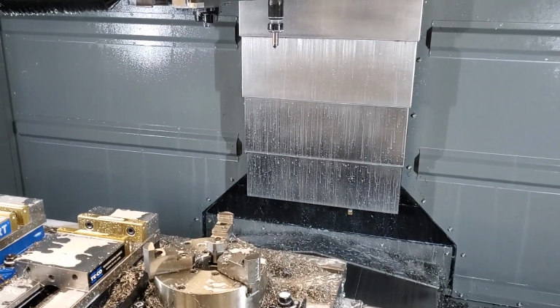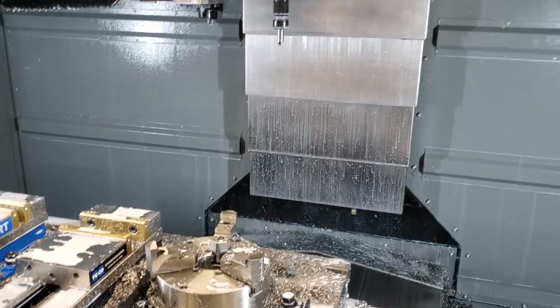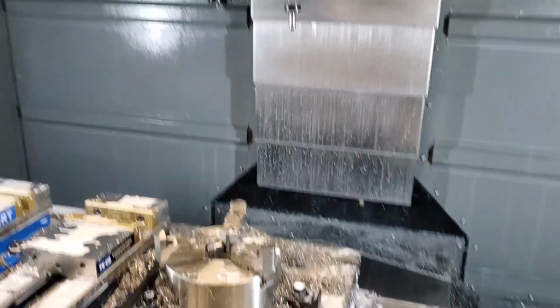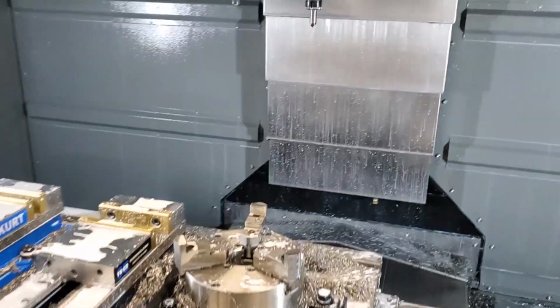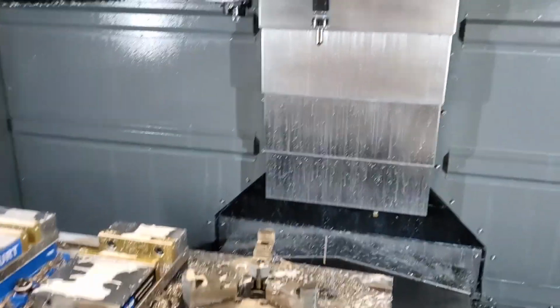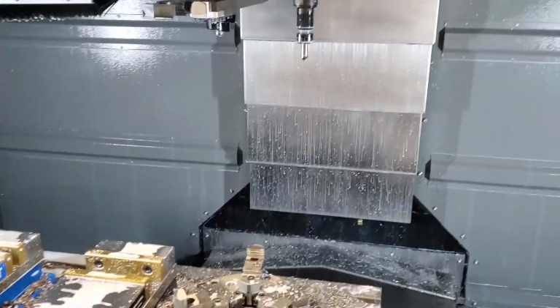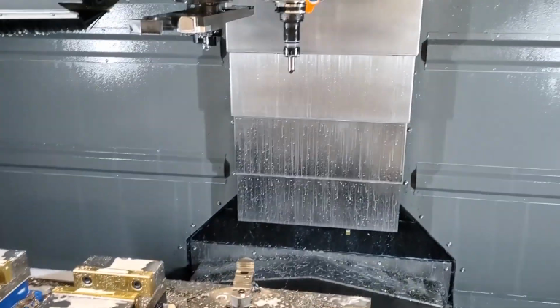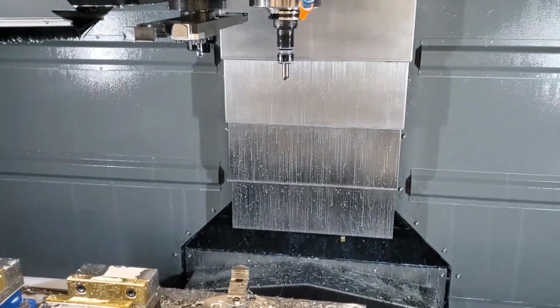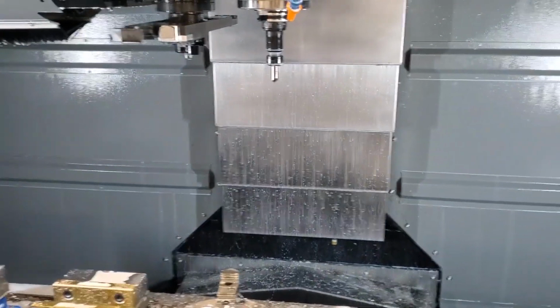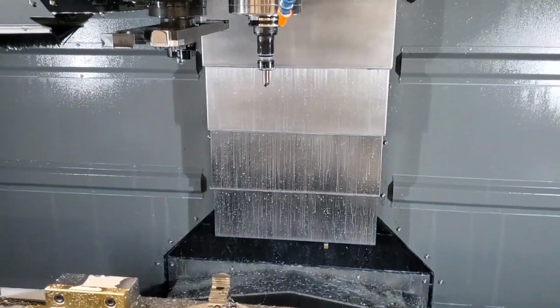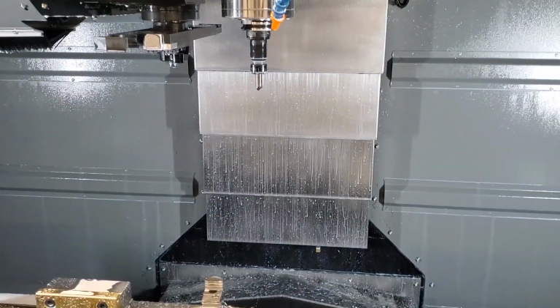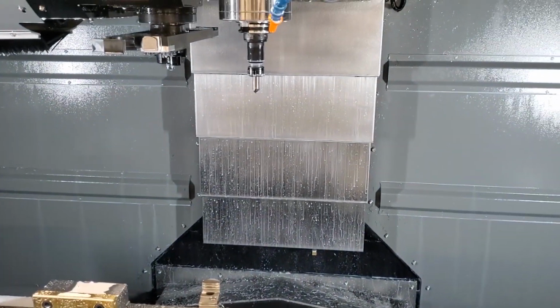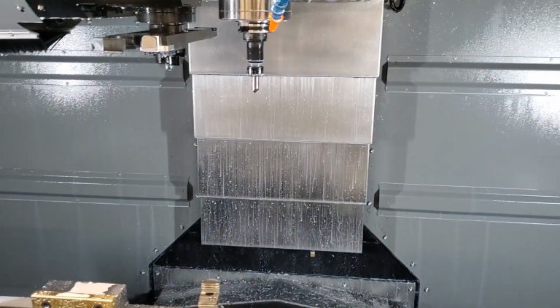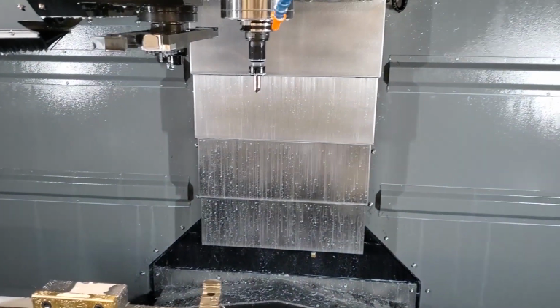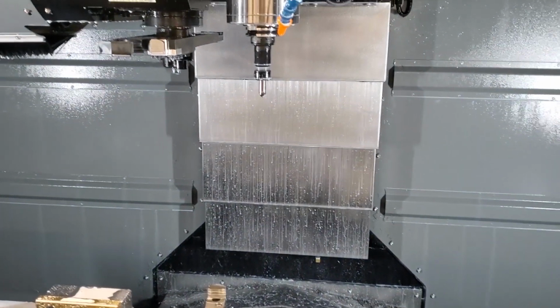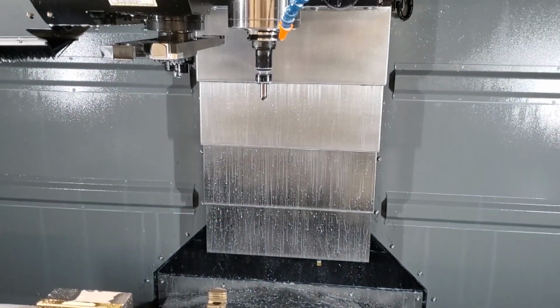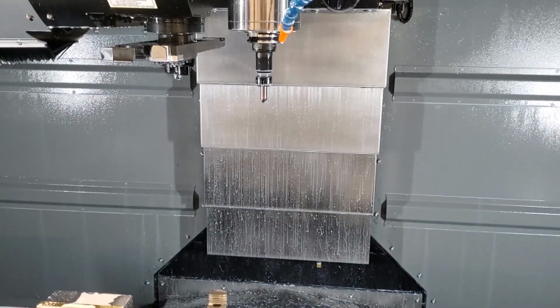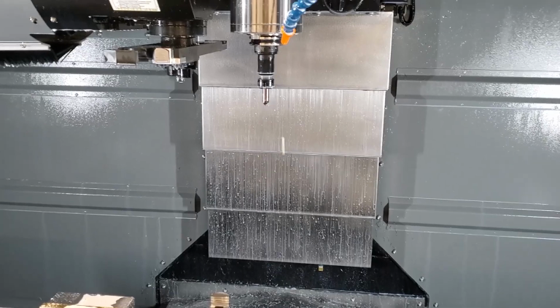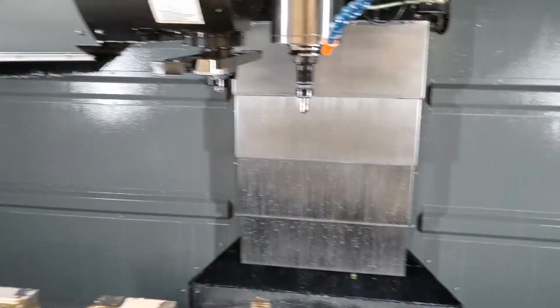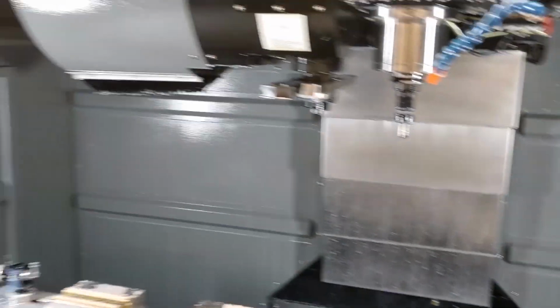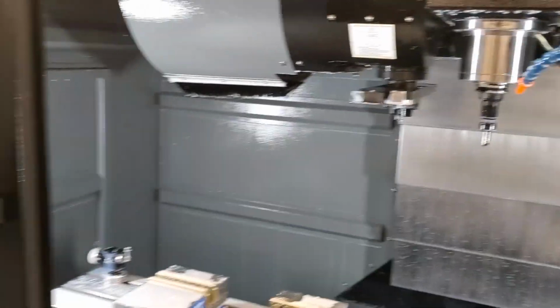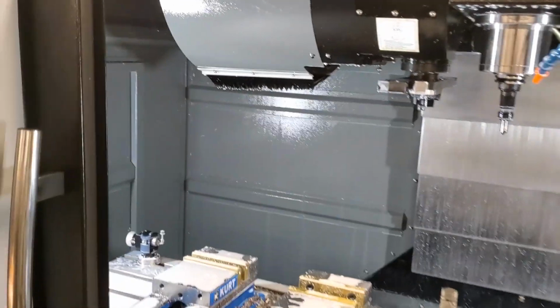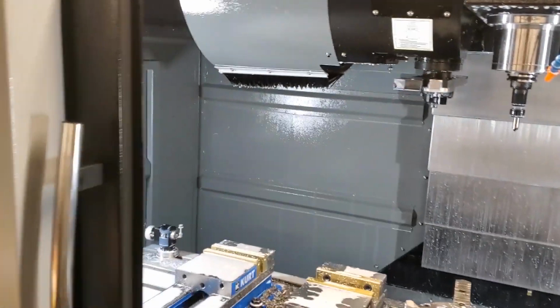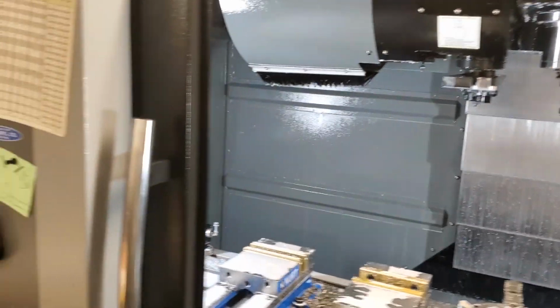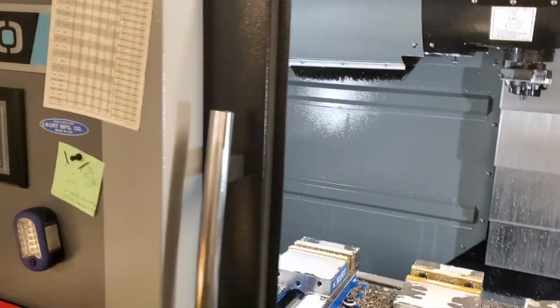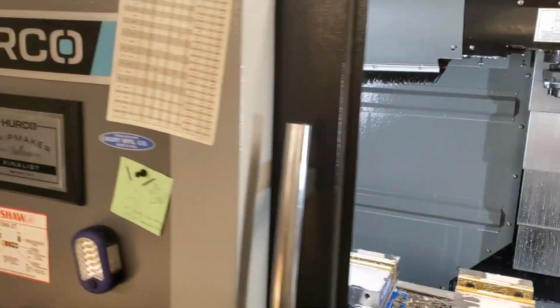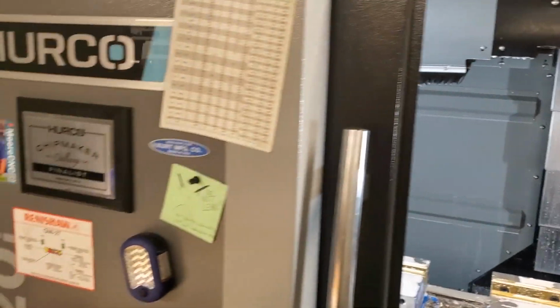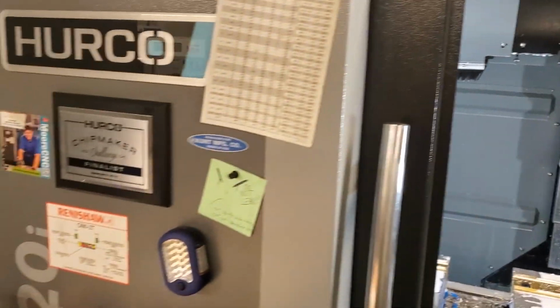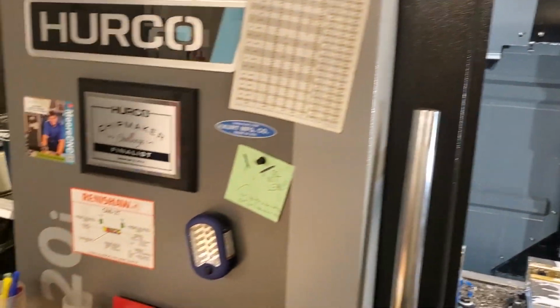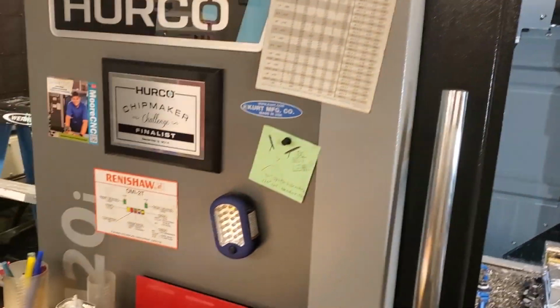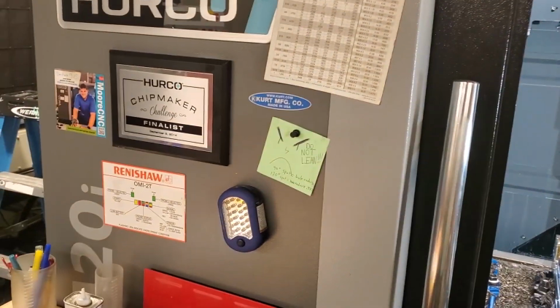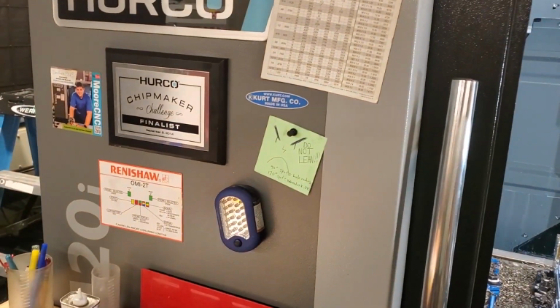Hi guys, quick video today. I want to show you high-speed machining here on our Herco VM-20.